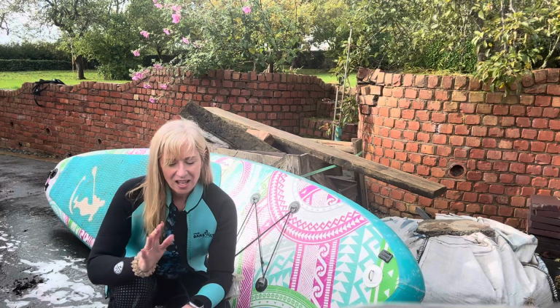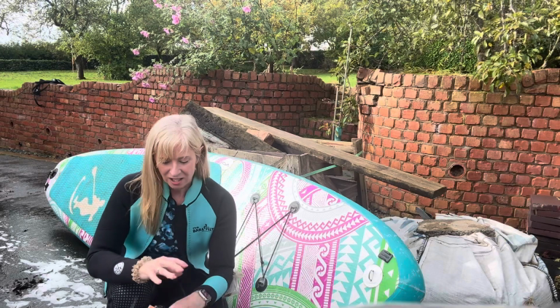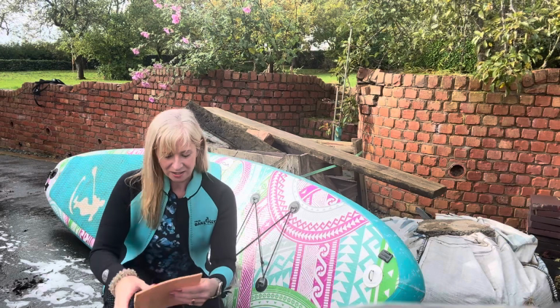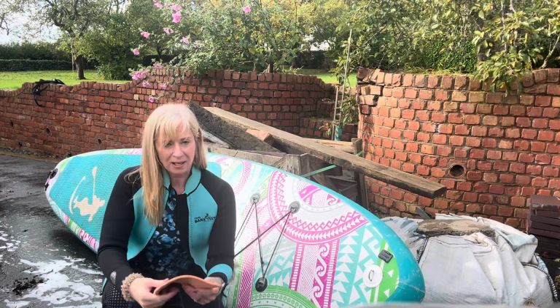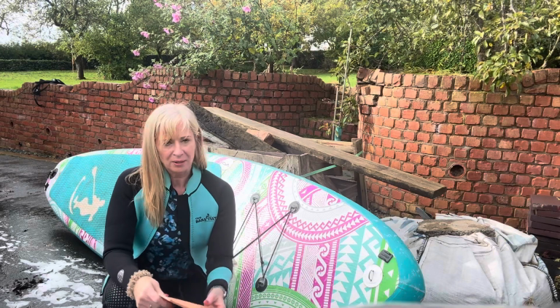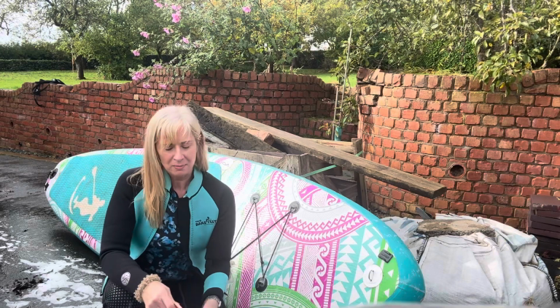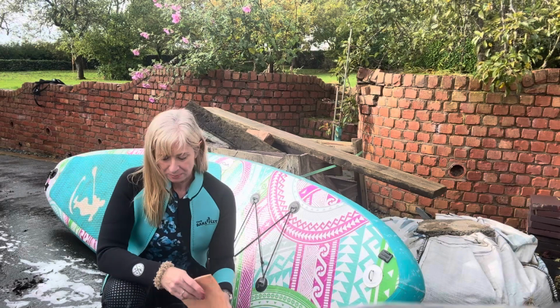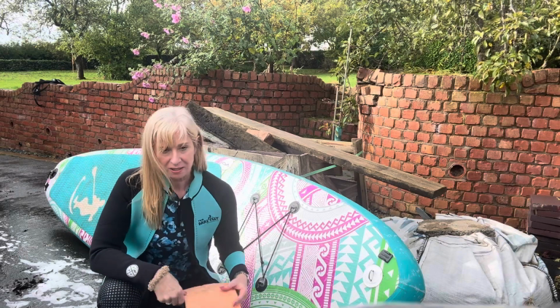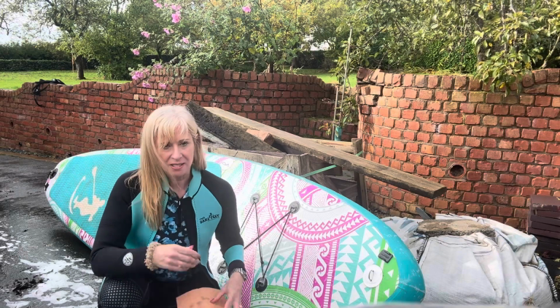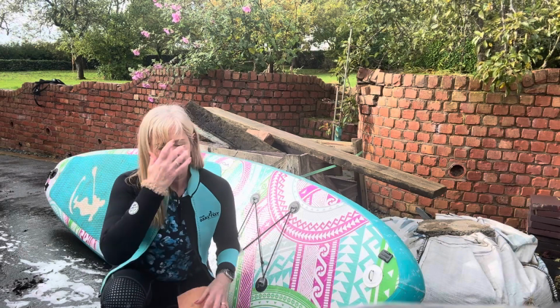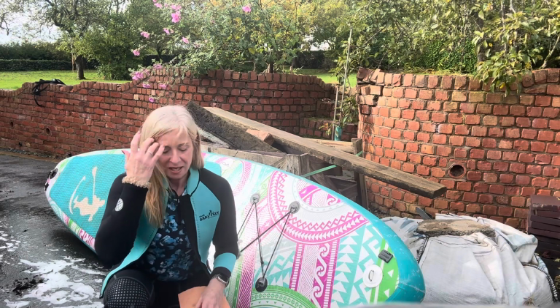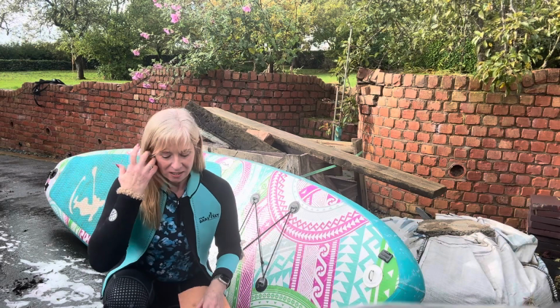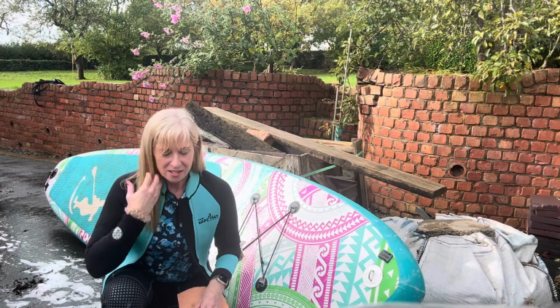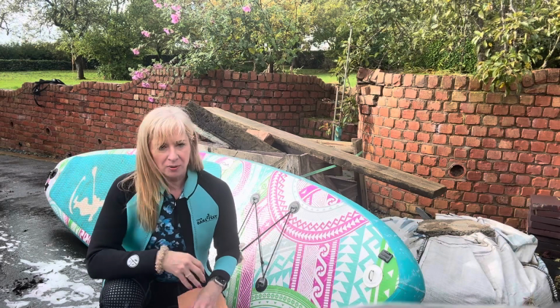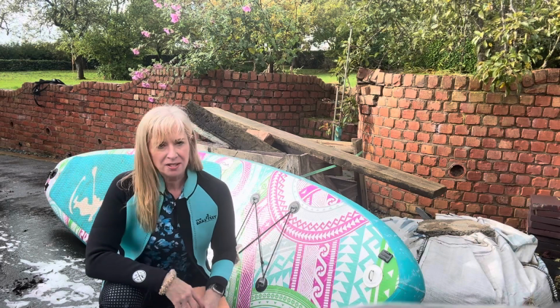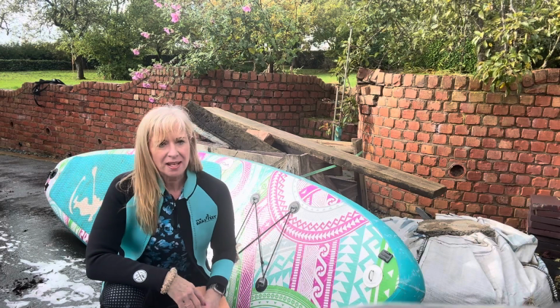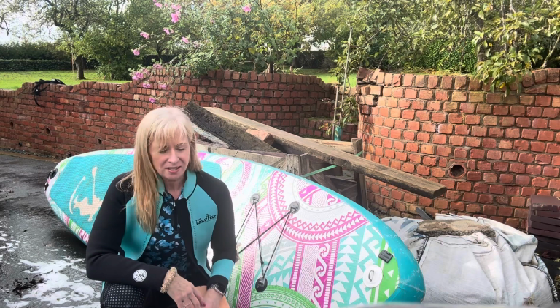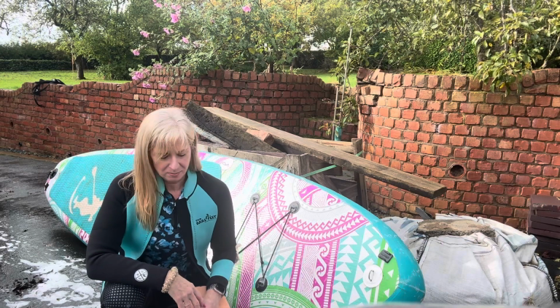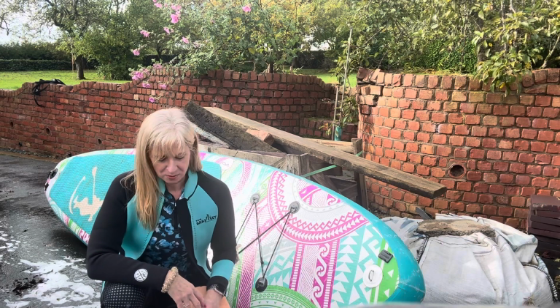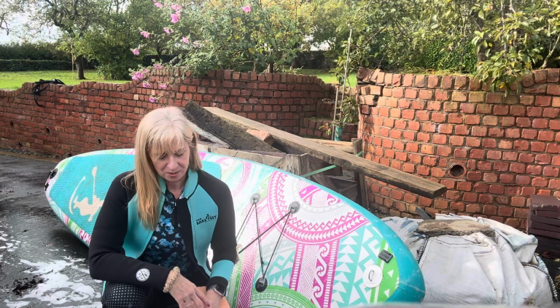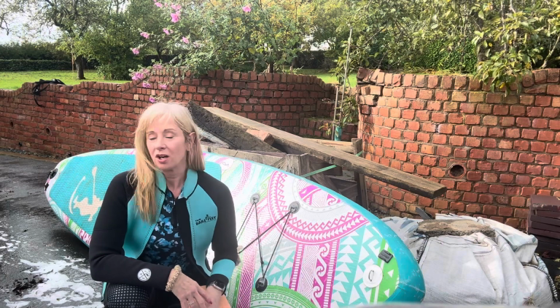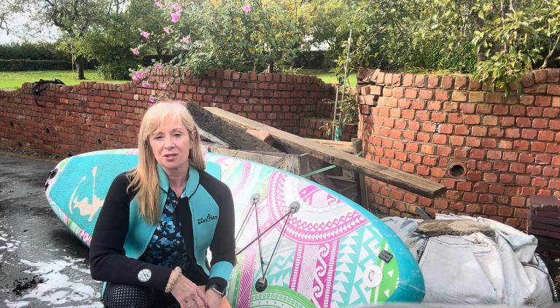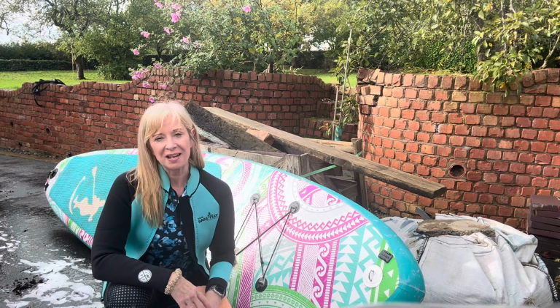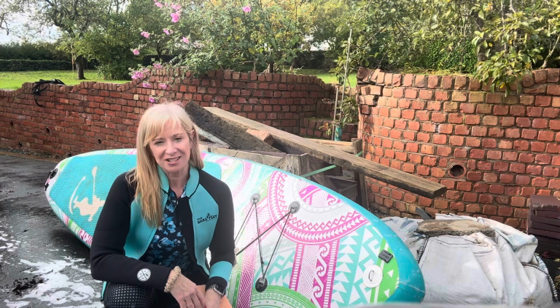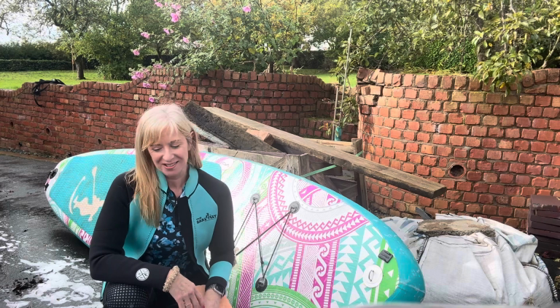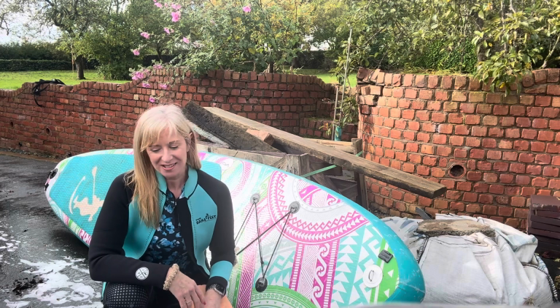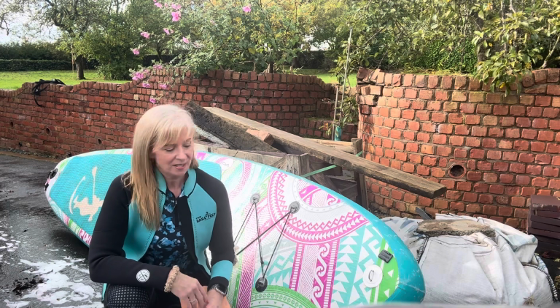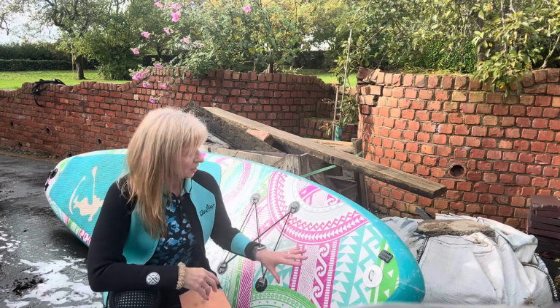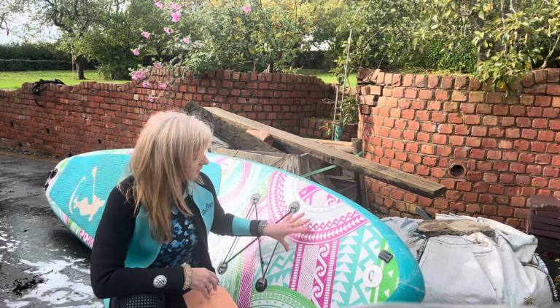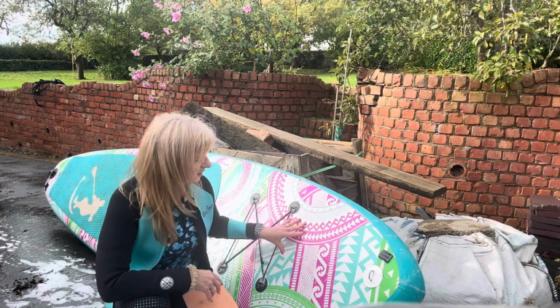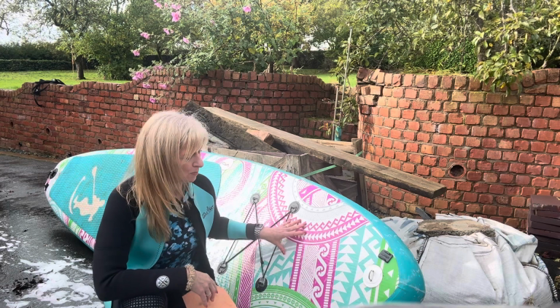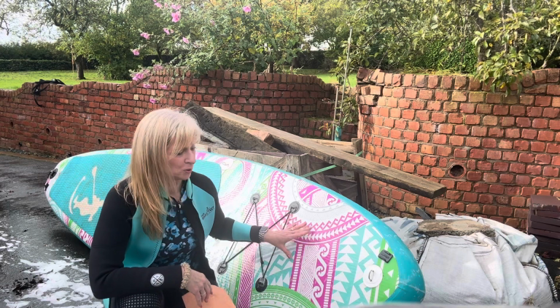Hi, I'm Carol at Mani Pilates. One of the next most asked questions is: how do I clean my board?